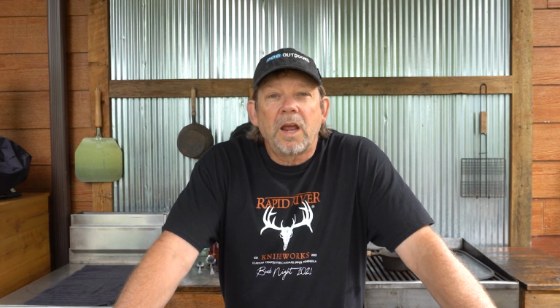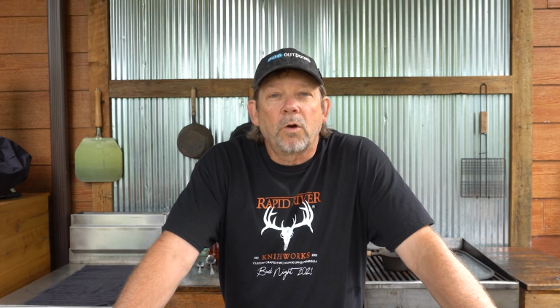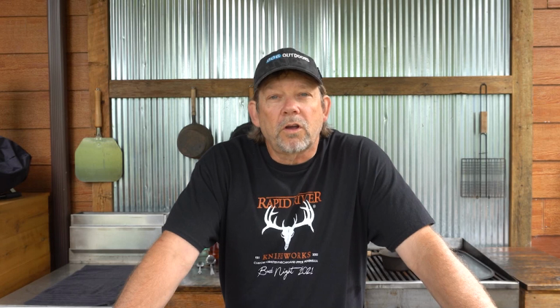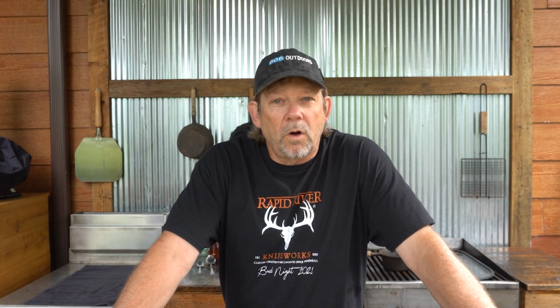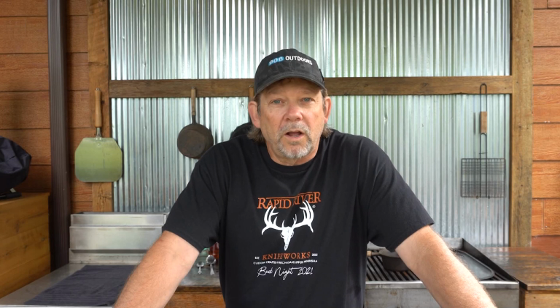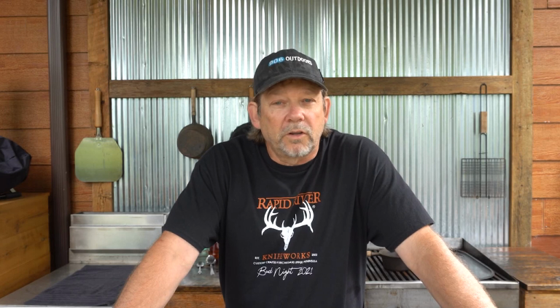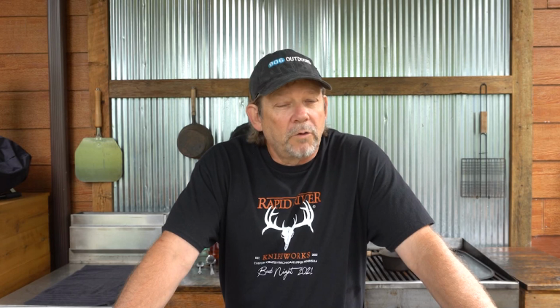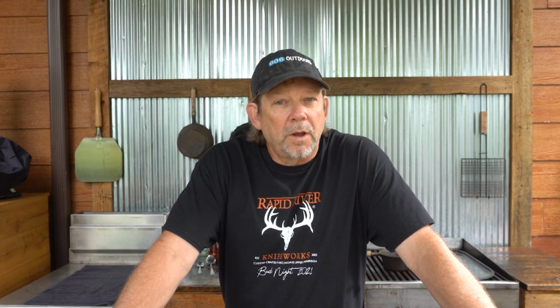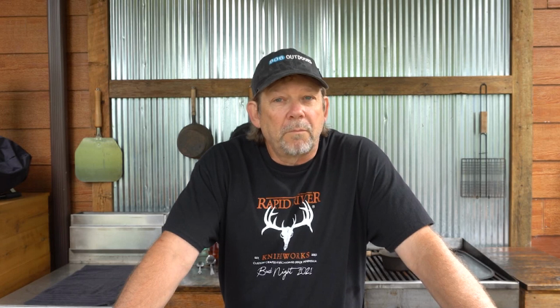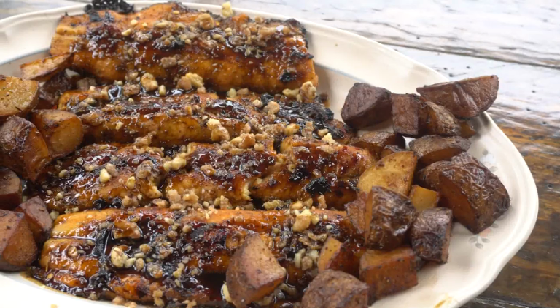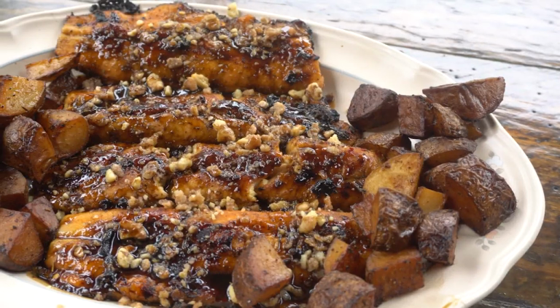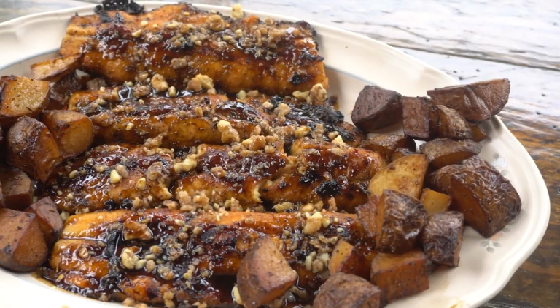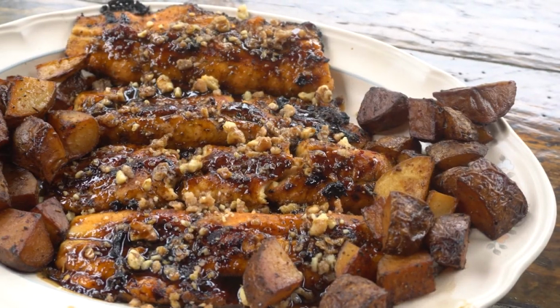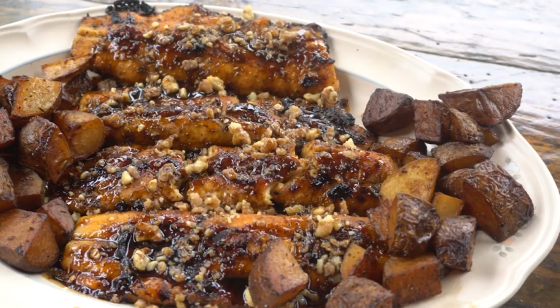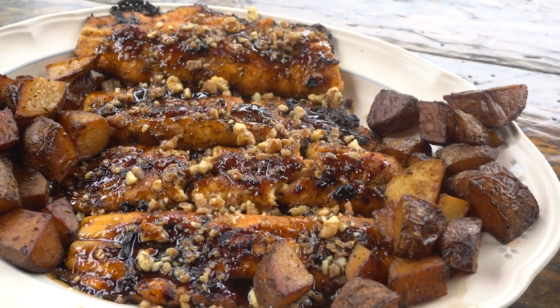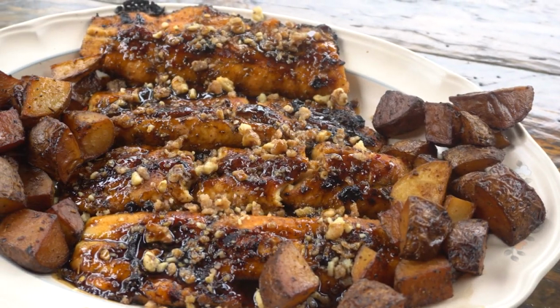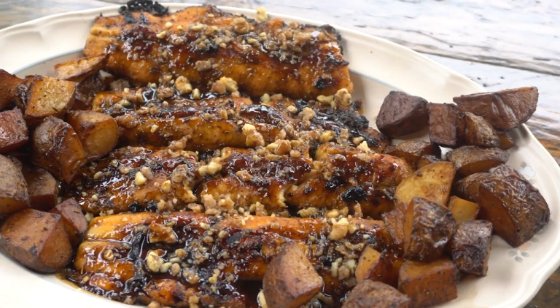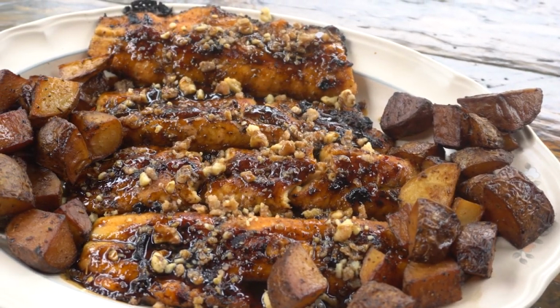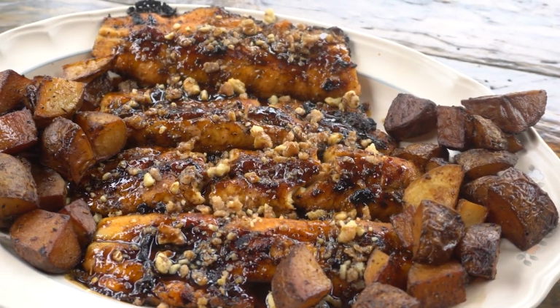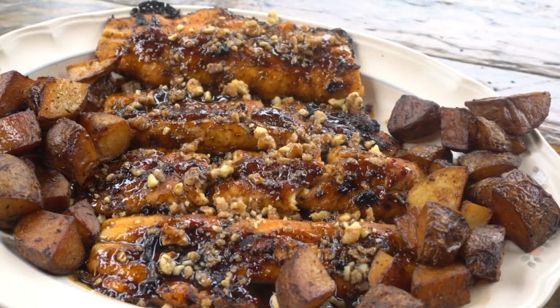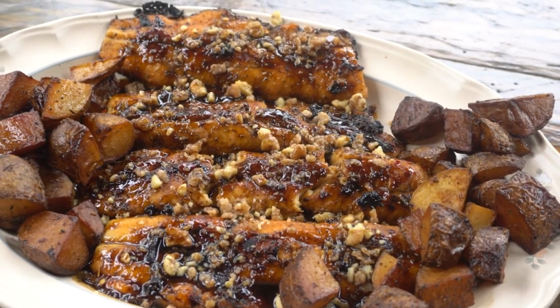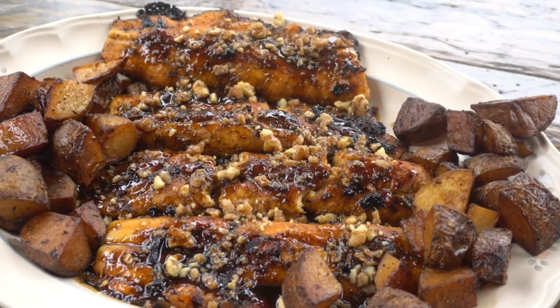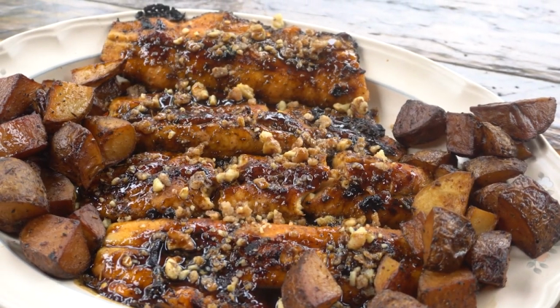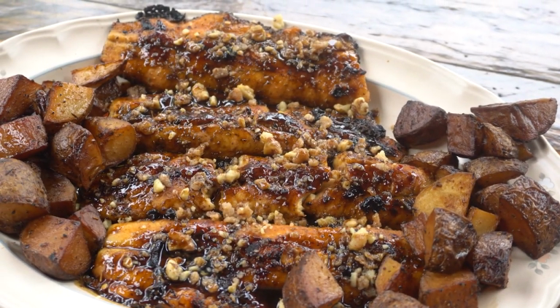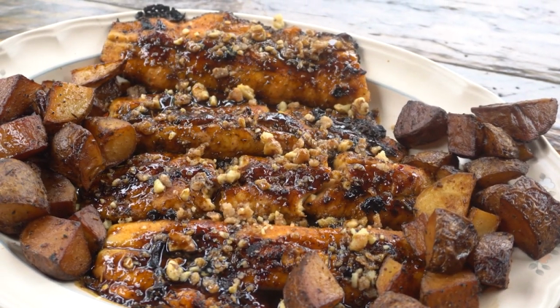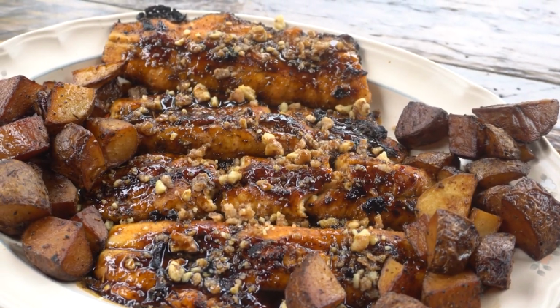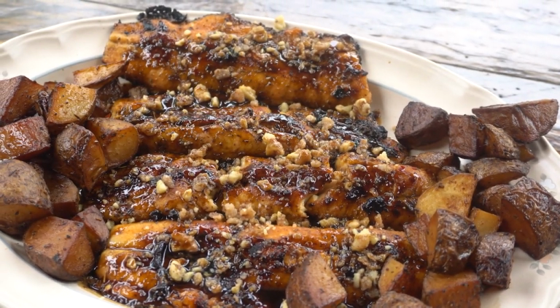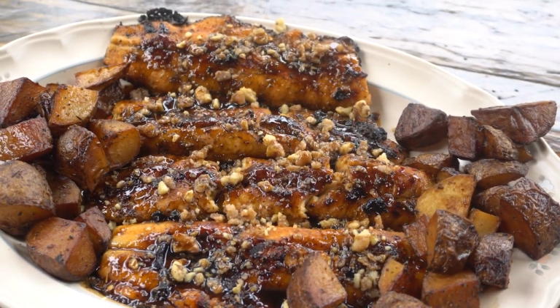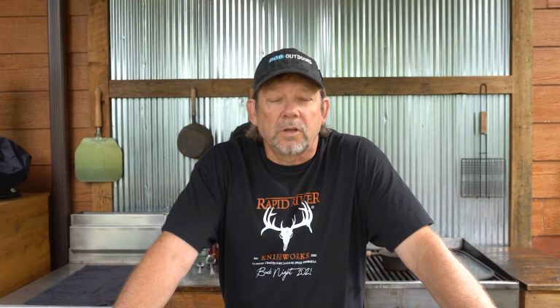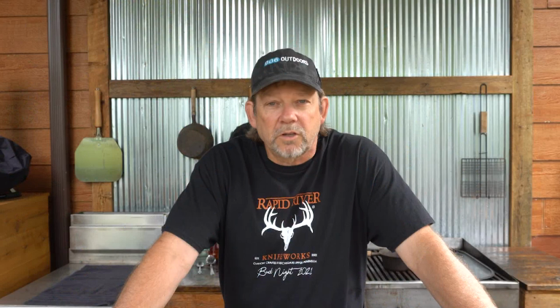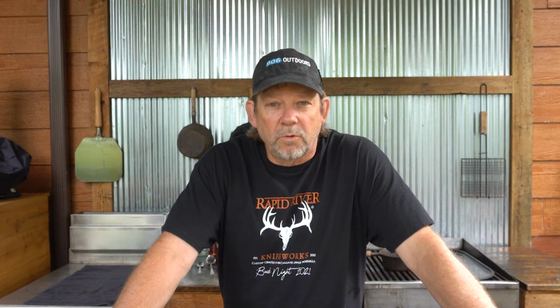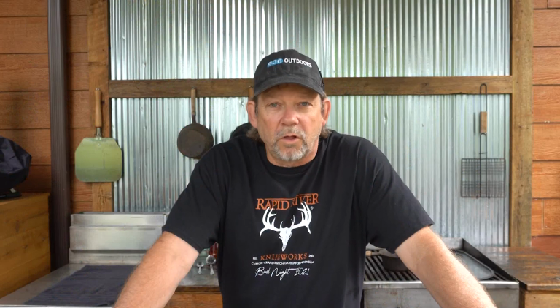Hey, we're cooking wild. Today we're making maple bourbon lake trout fresh from Lake Superior and smoked potatoes. Let's get rolling.